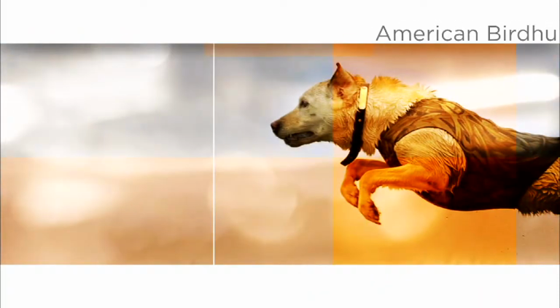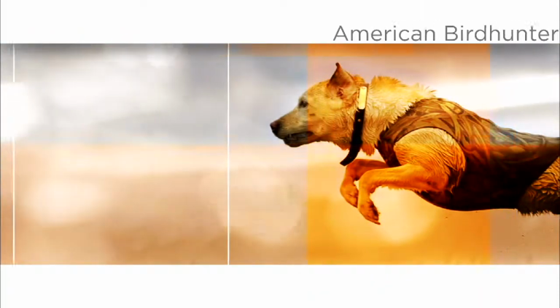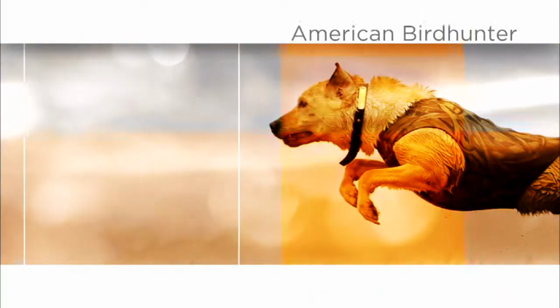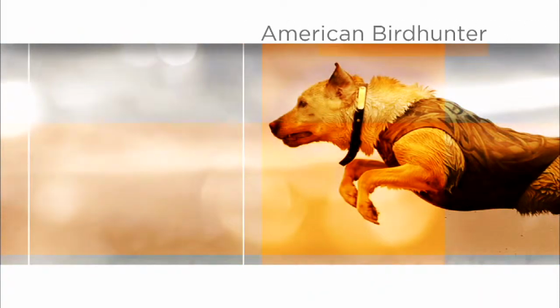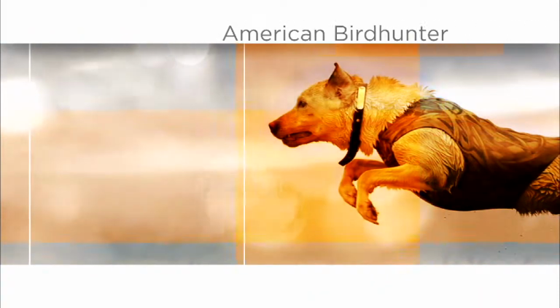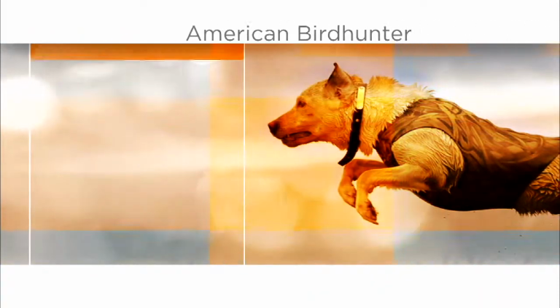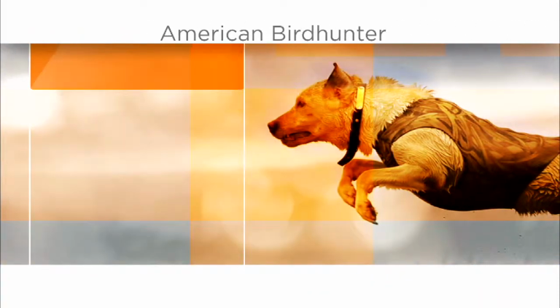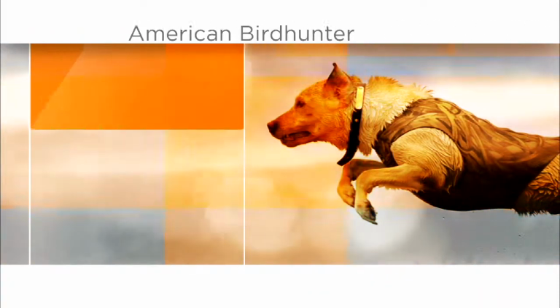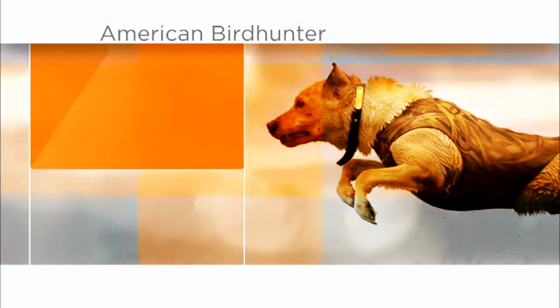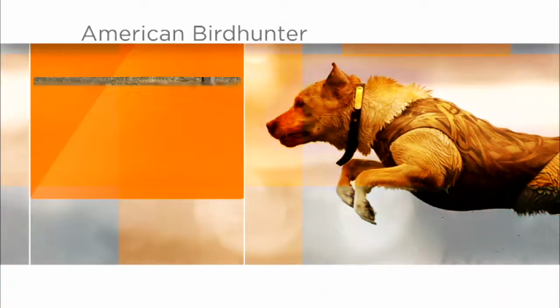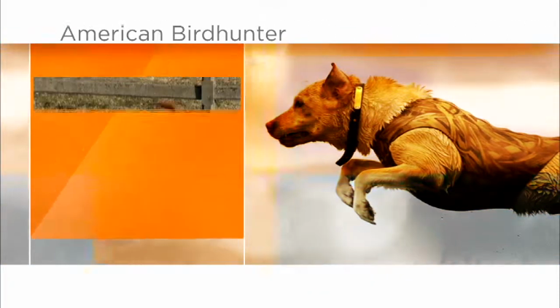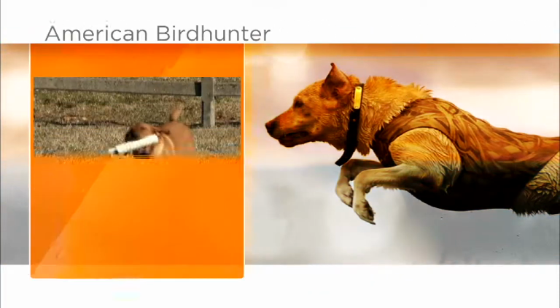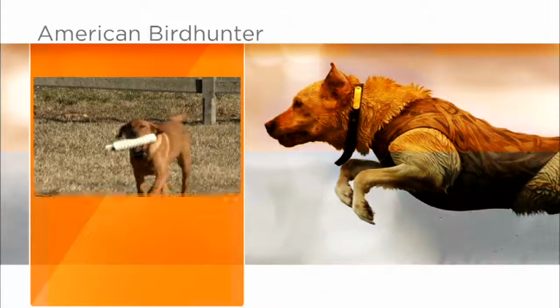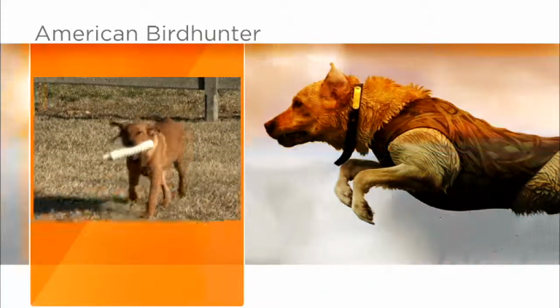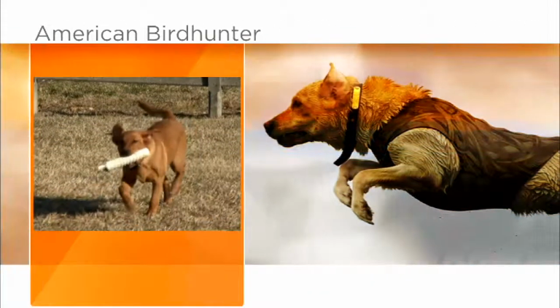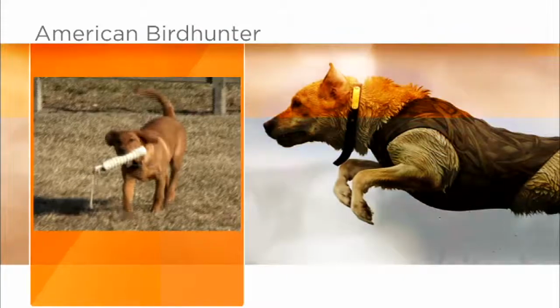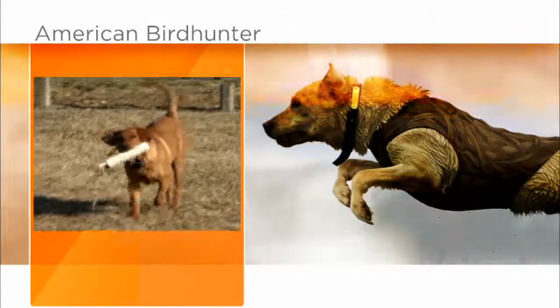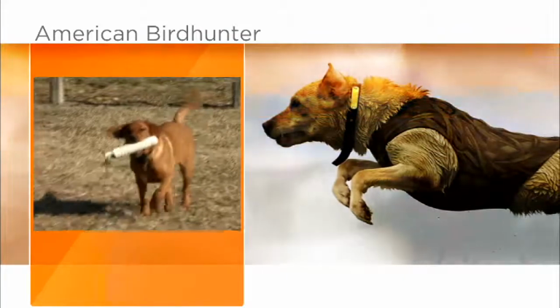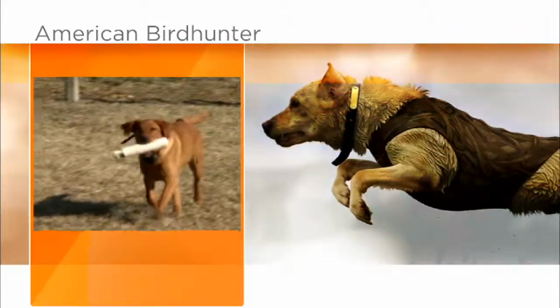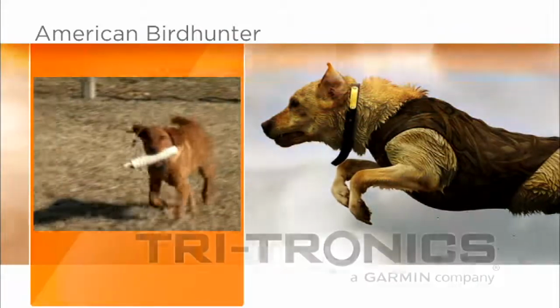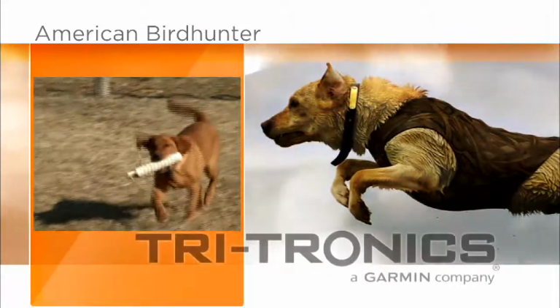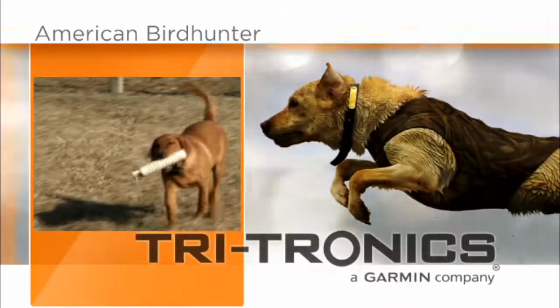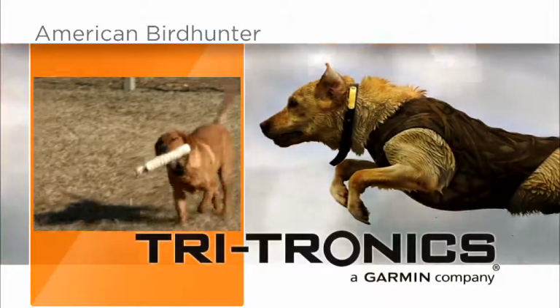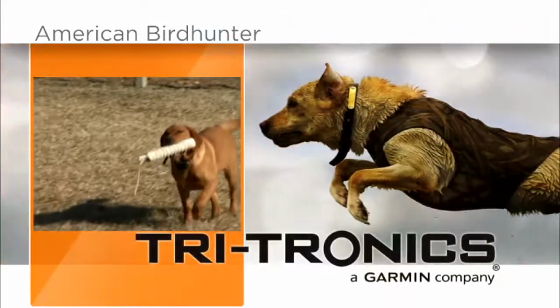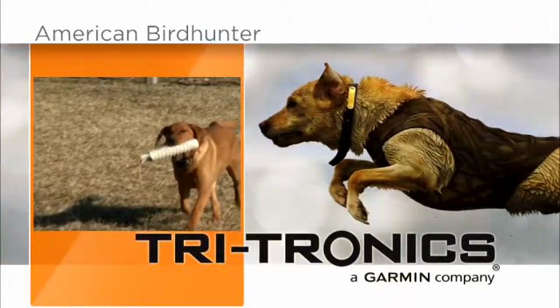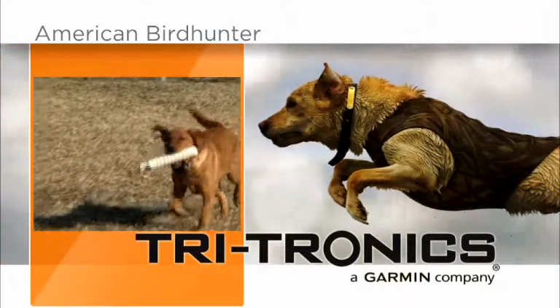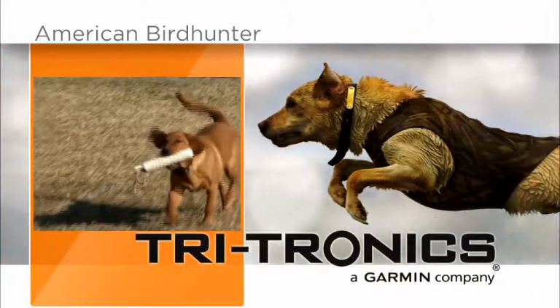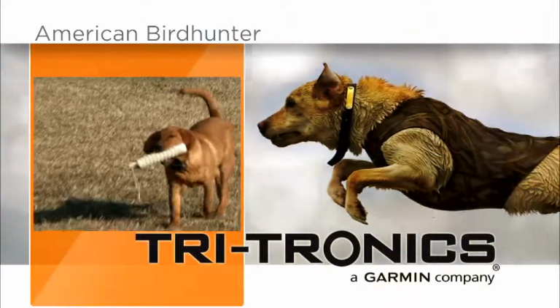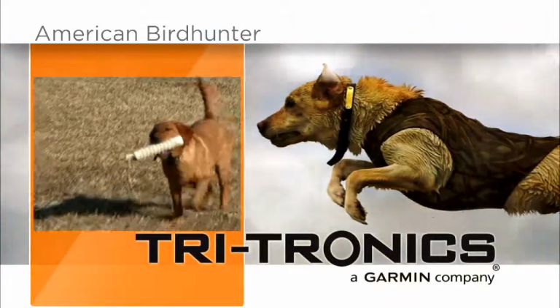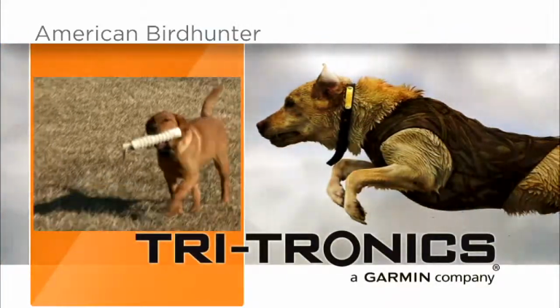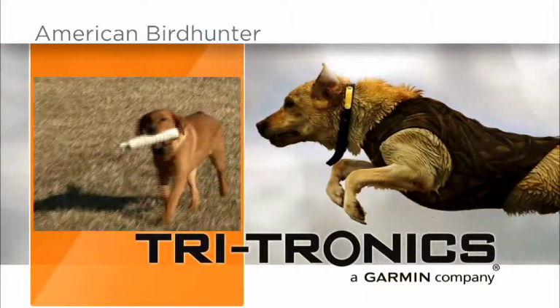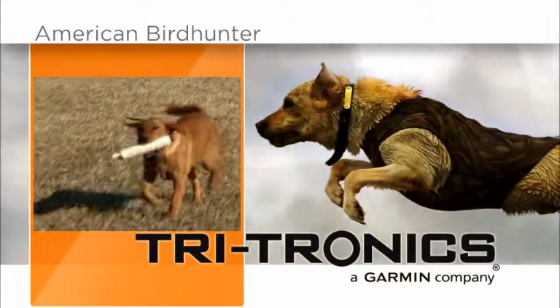This segment is brought to you by Tritronics, the leader in electronic dog training for over 40 years.